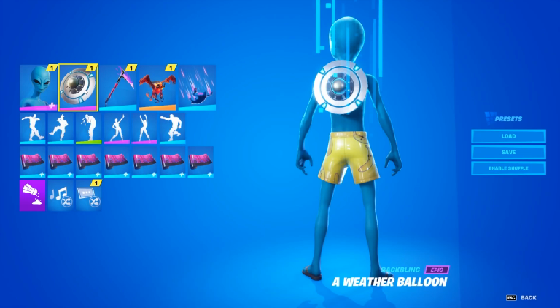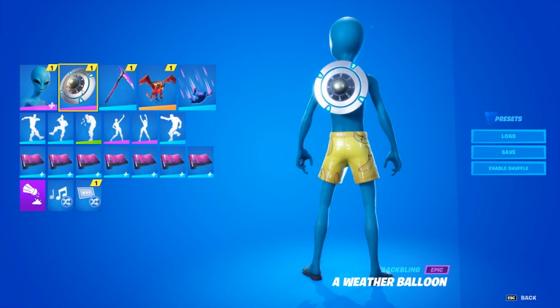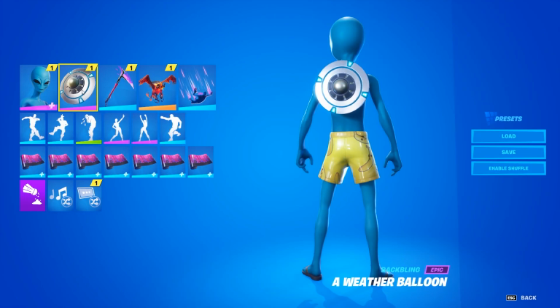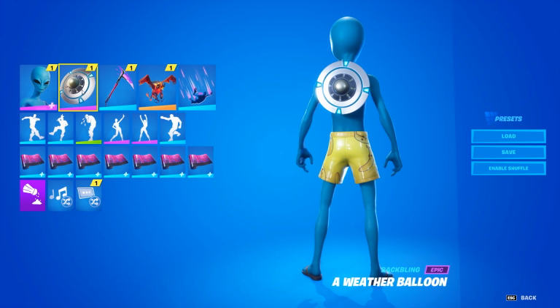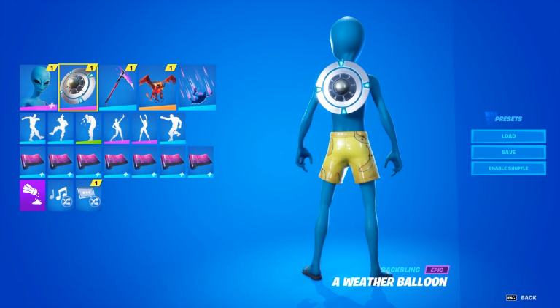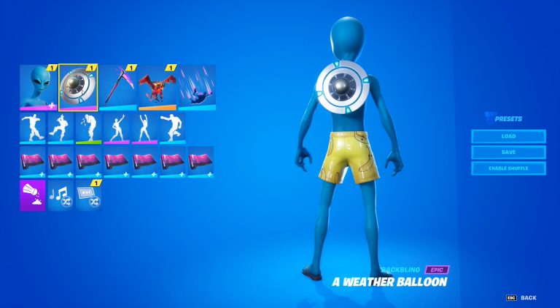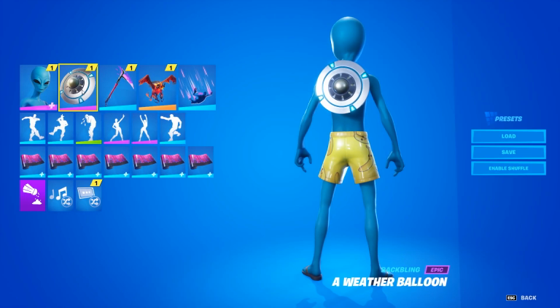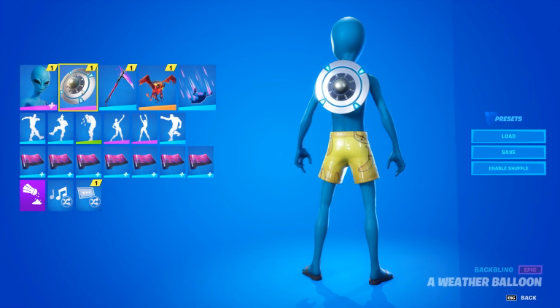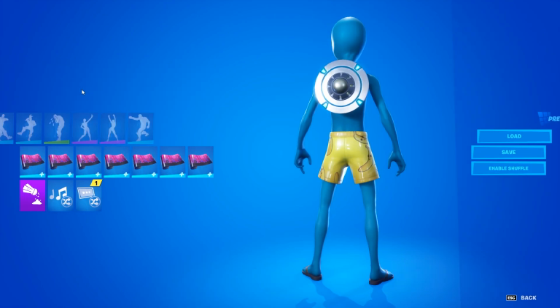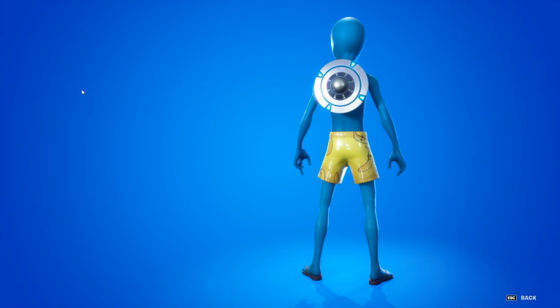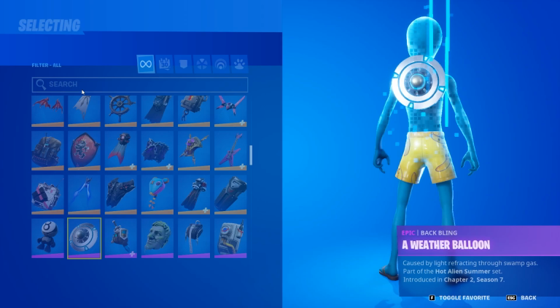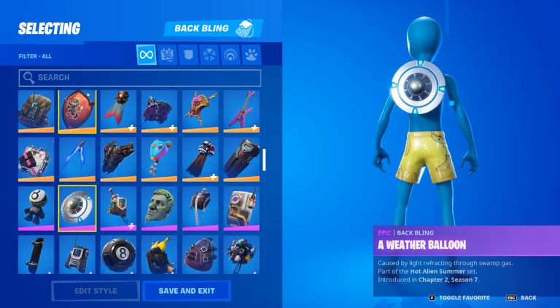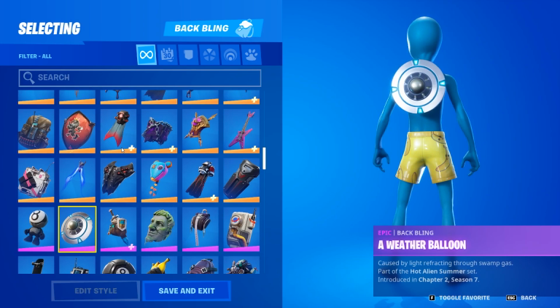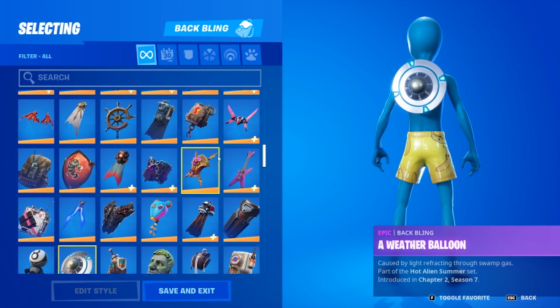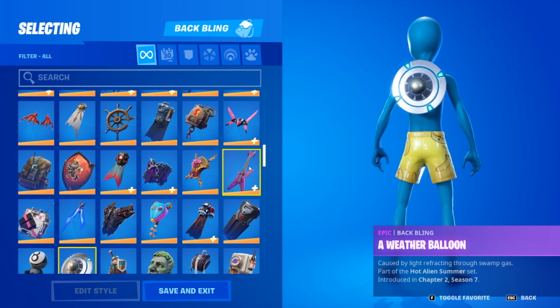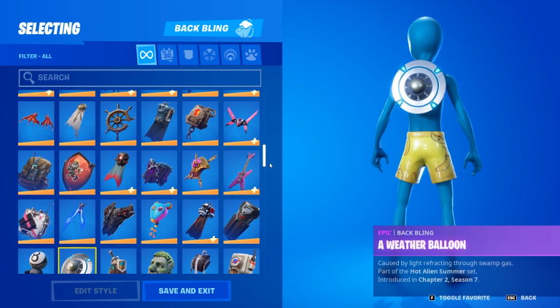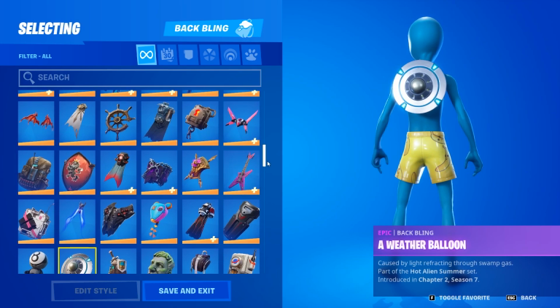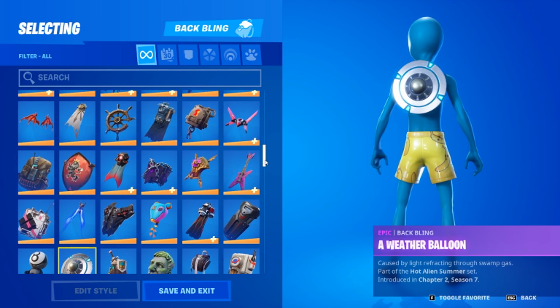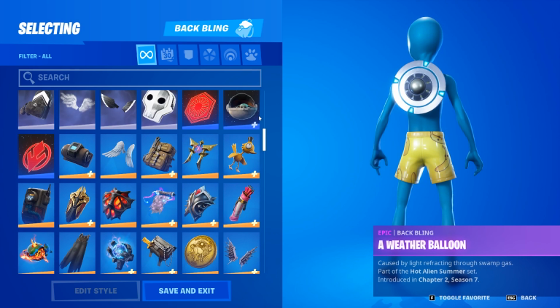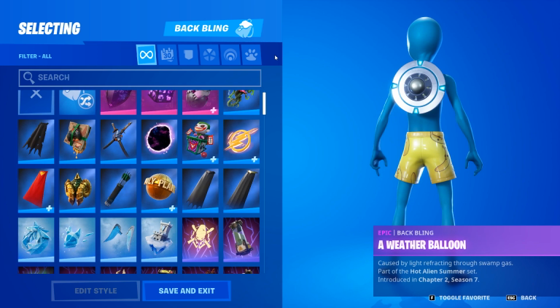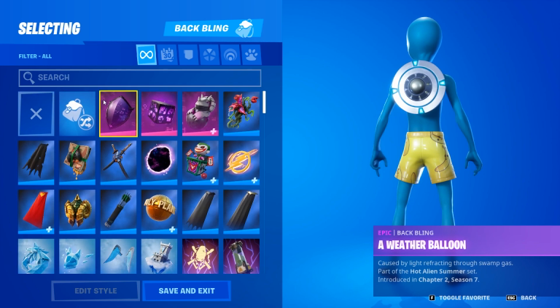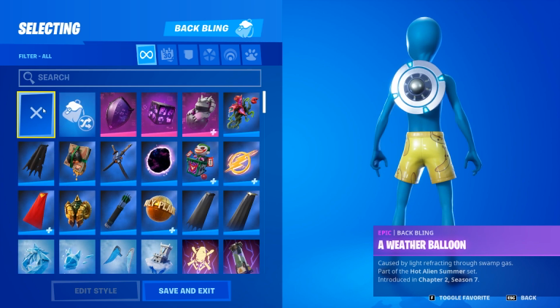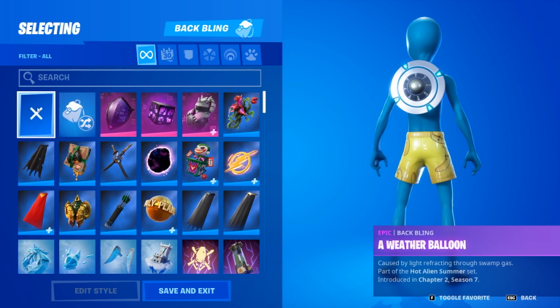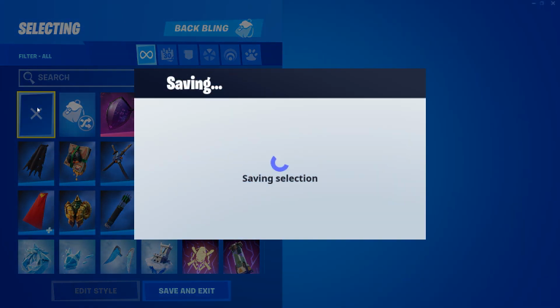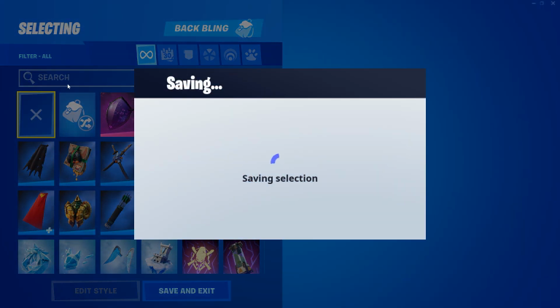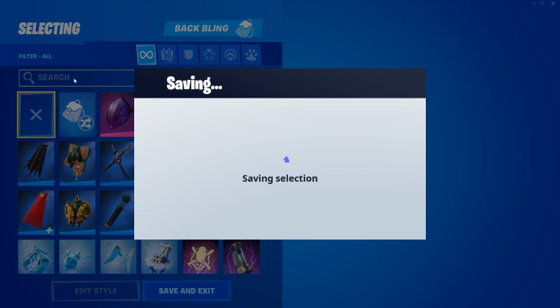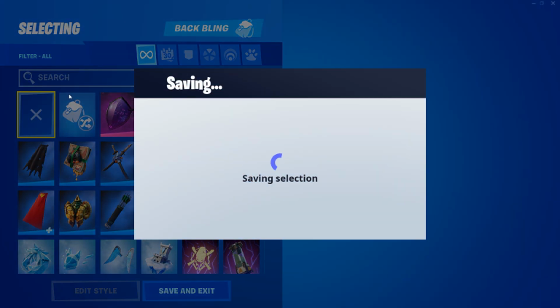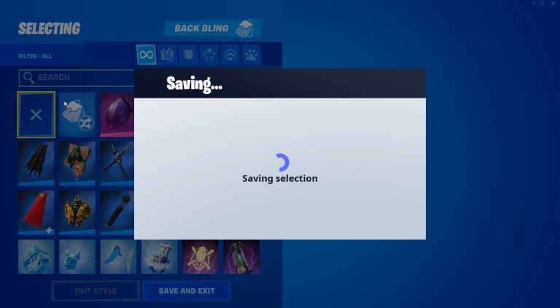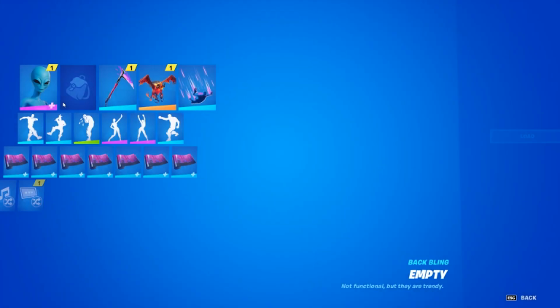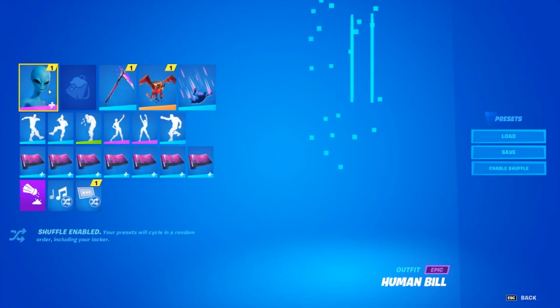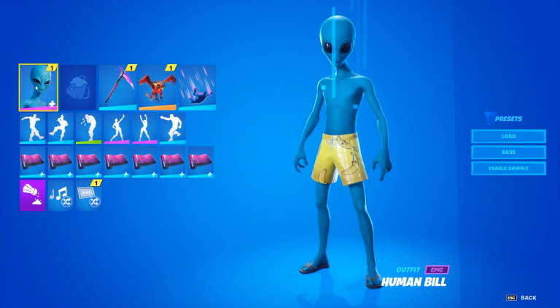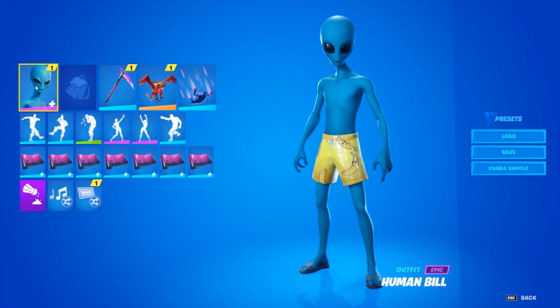You can see here this is the Weather Balloon back bling — no extra styles. I'll take that off now, make my own alien, and then show you guys some gameplay of that.